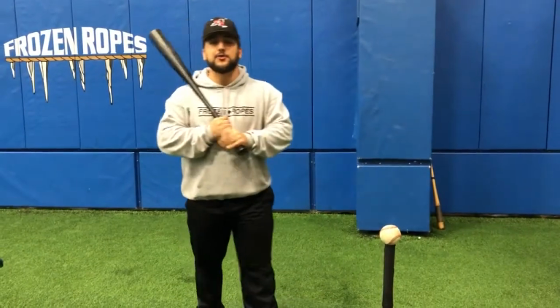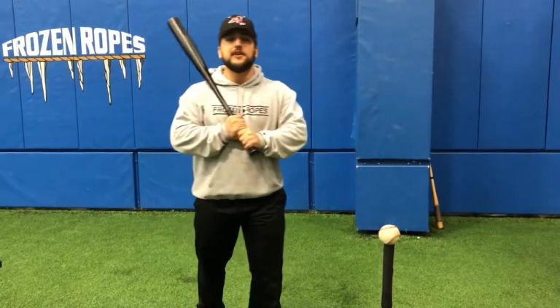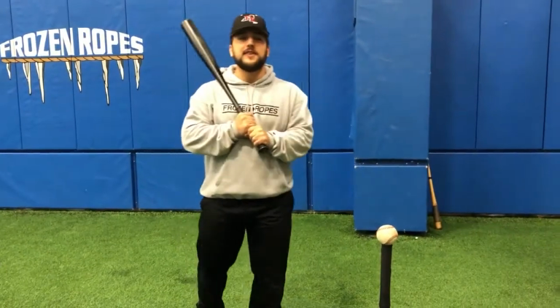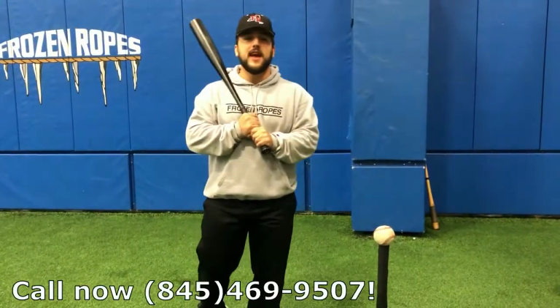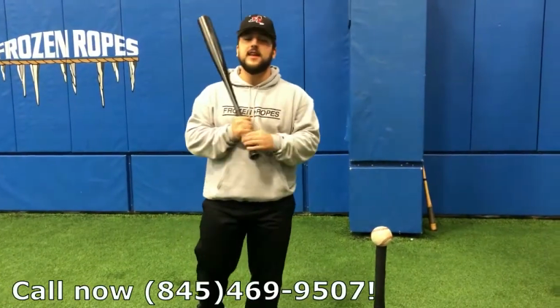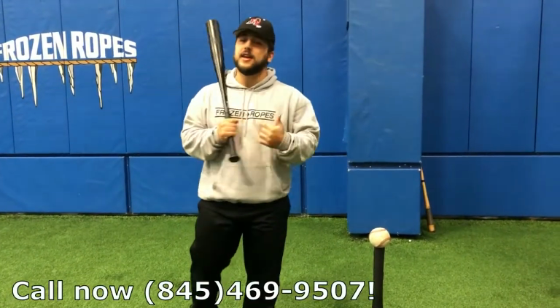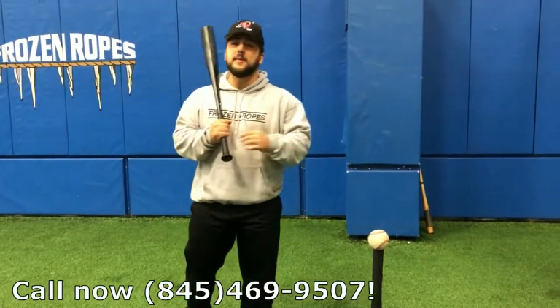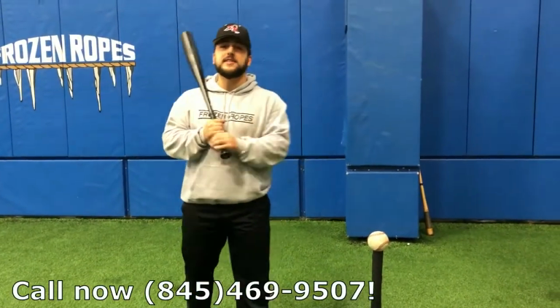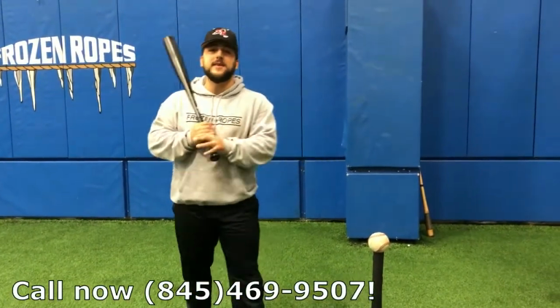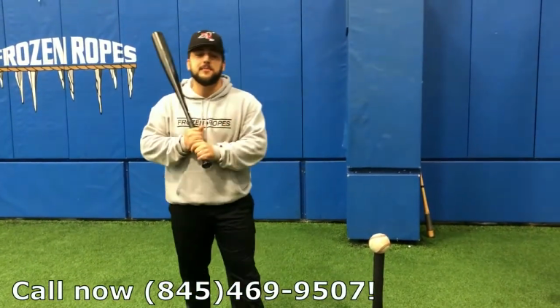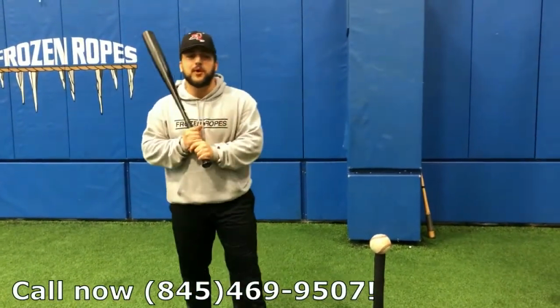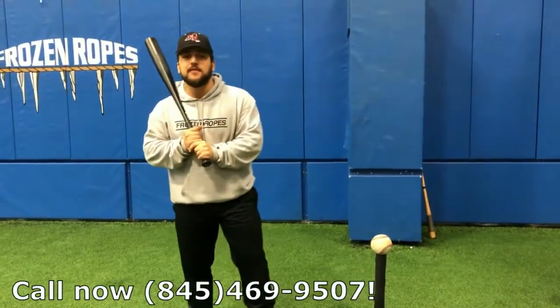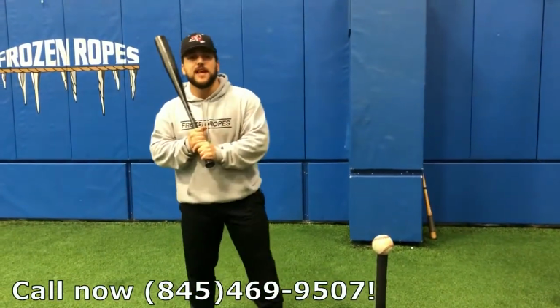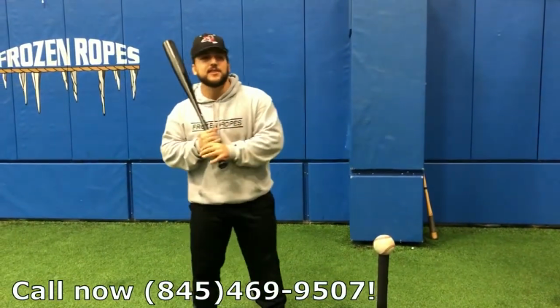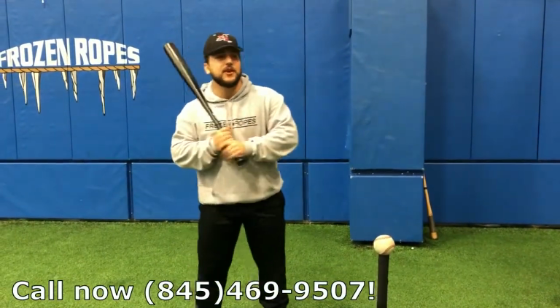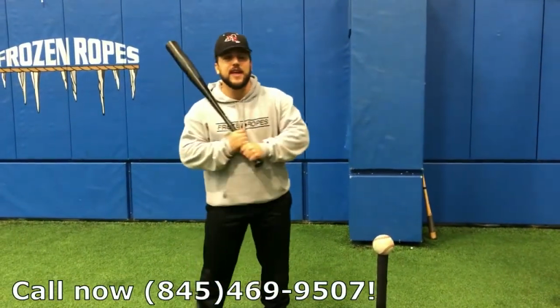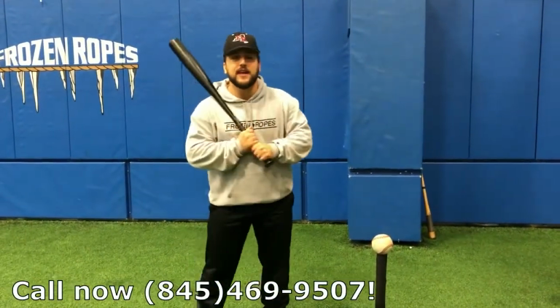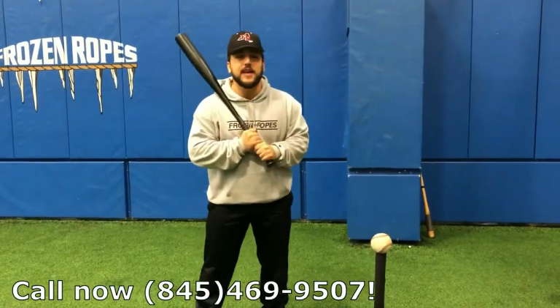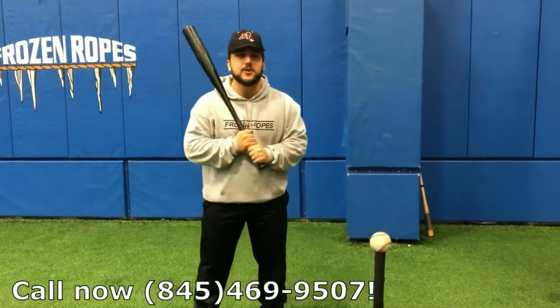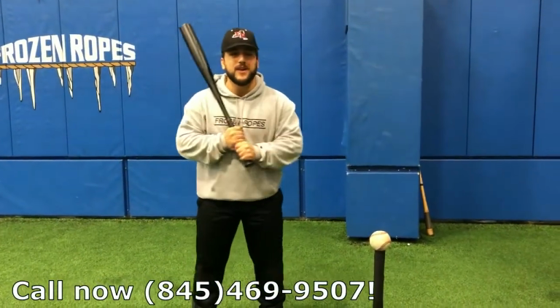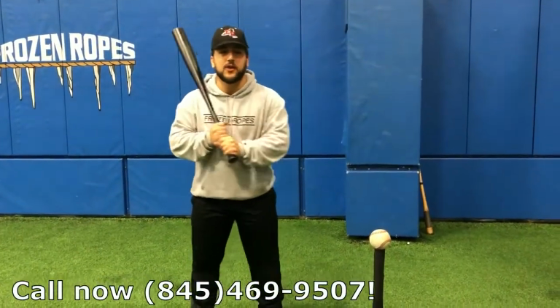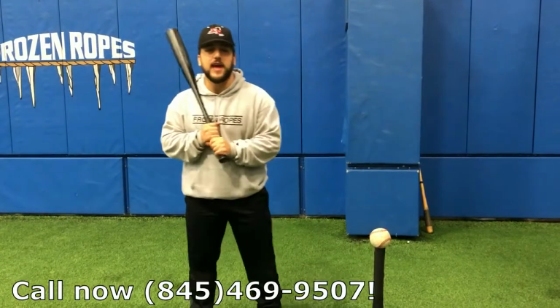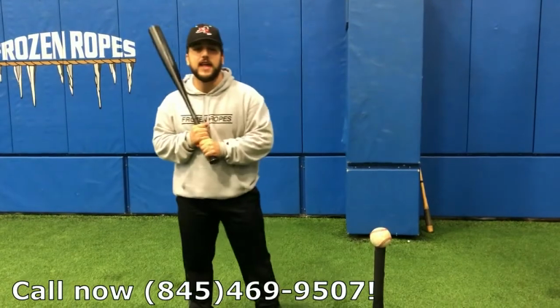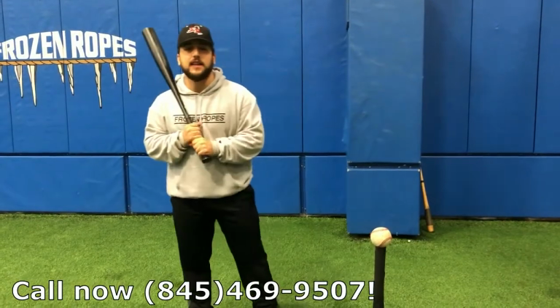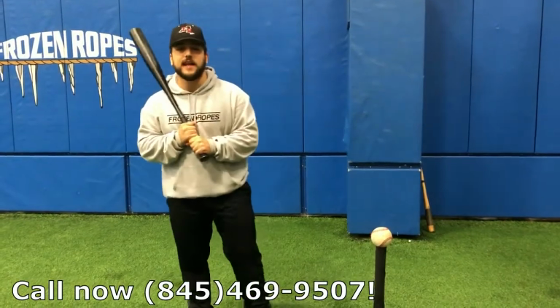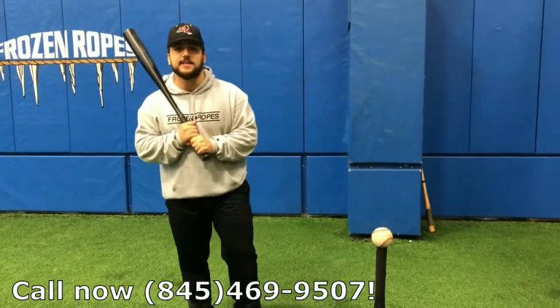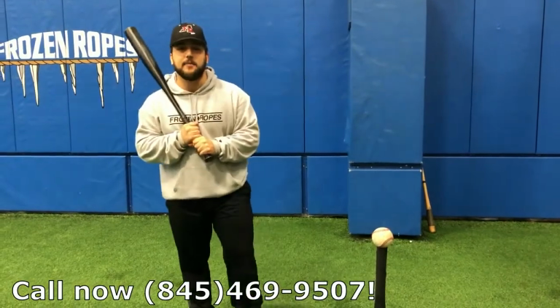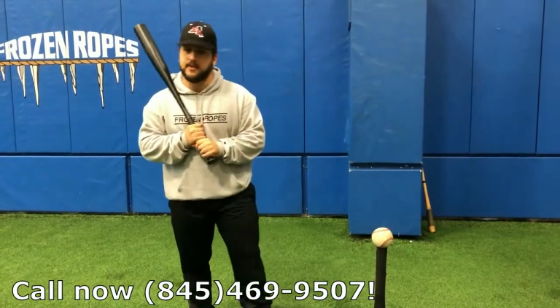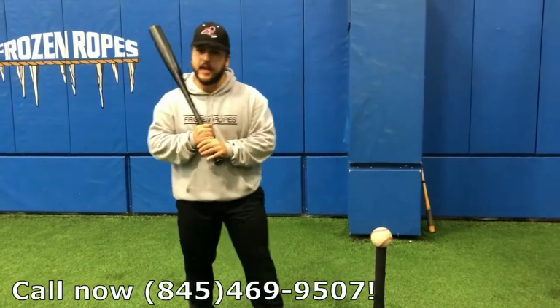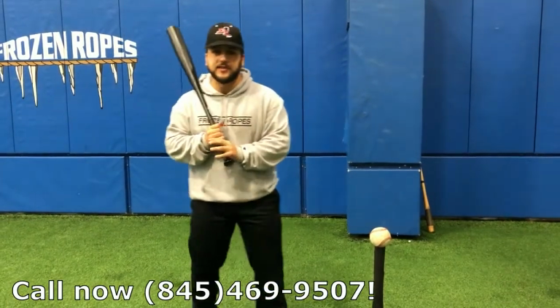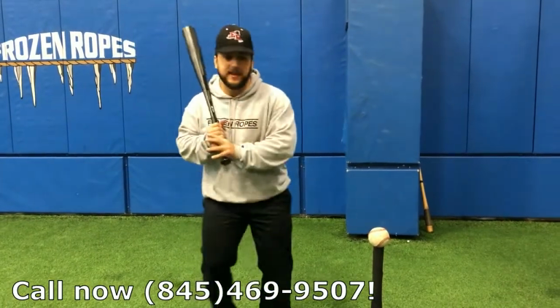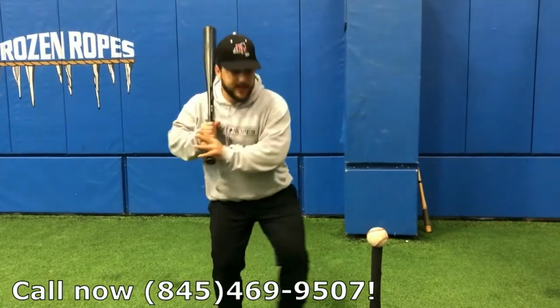That's my drill of the day. Come and see me in a private lesson or in a hitting class so we can learn how to hit like a zombie. I'll see you then.